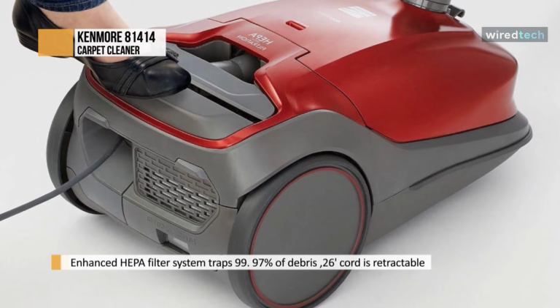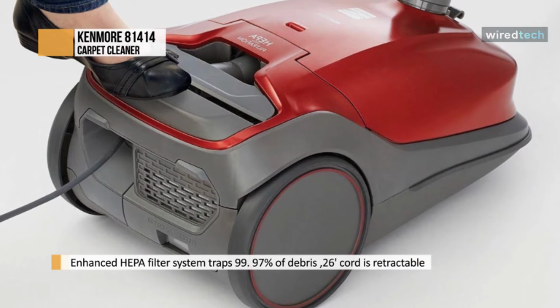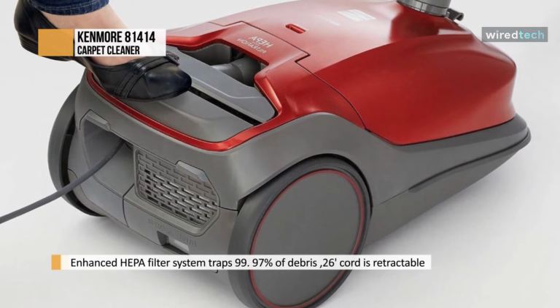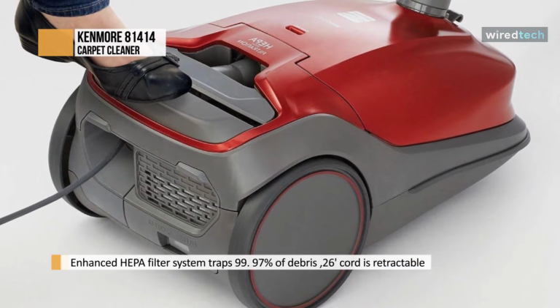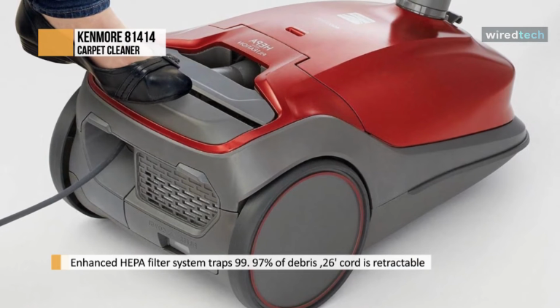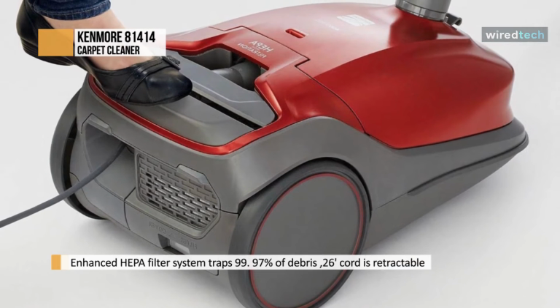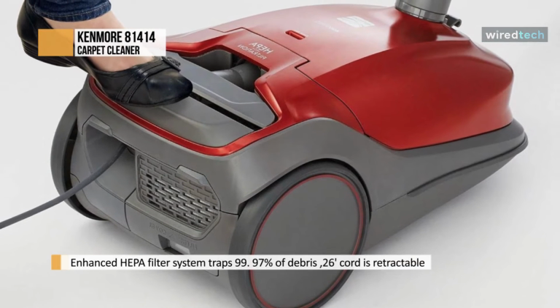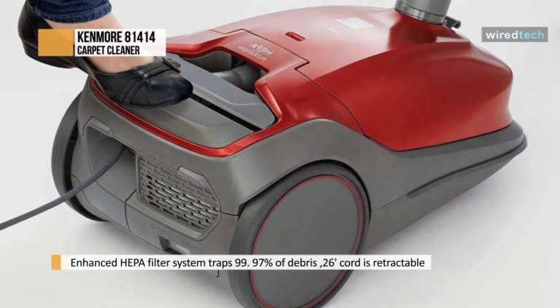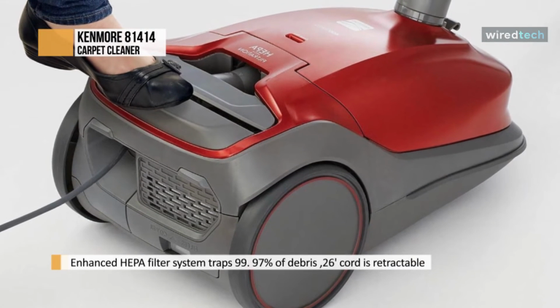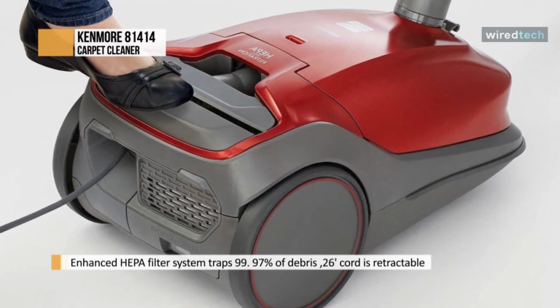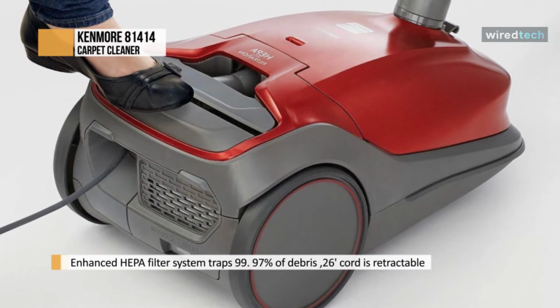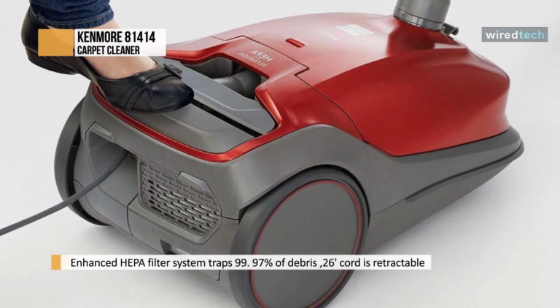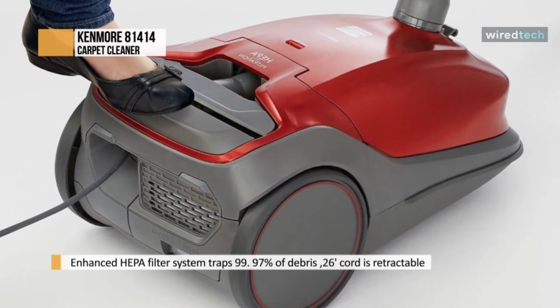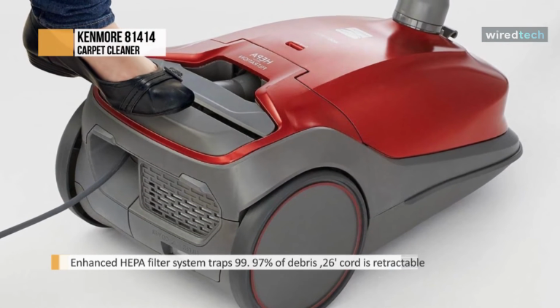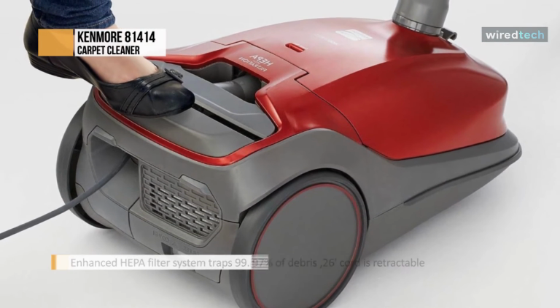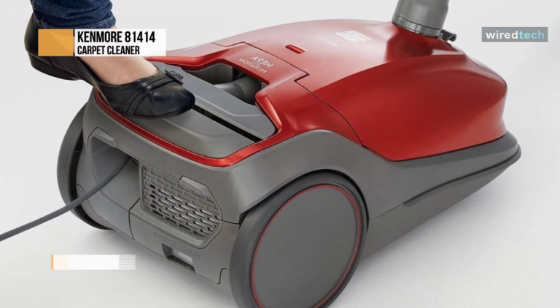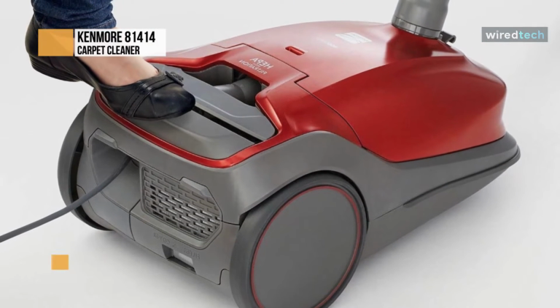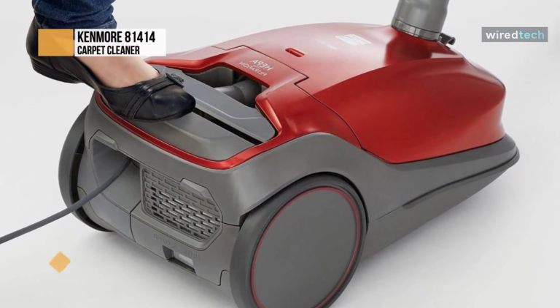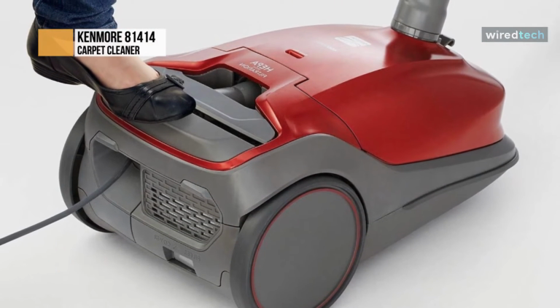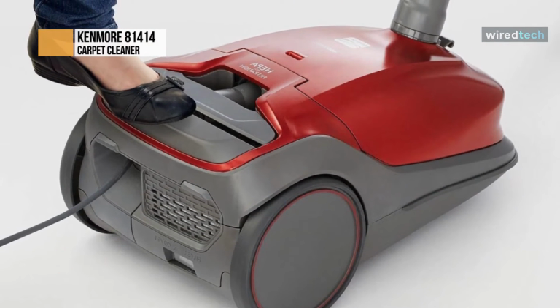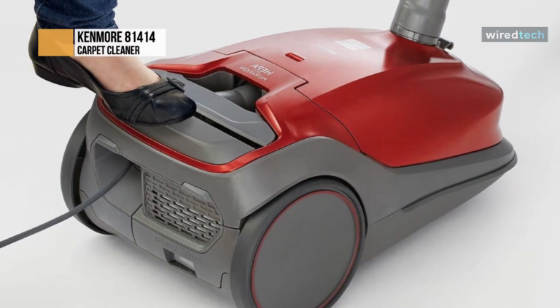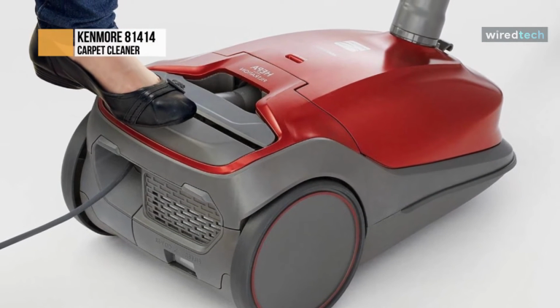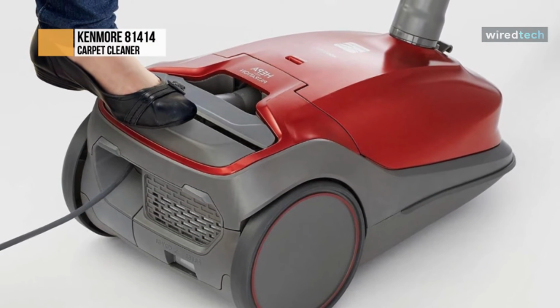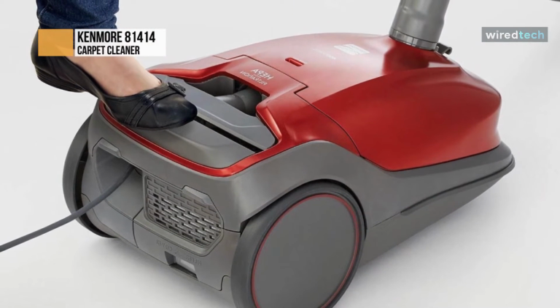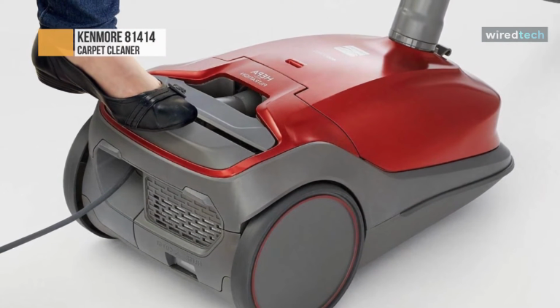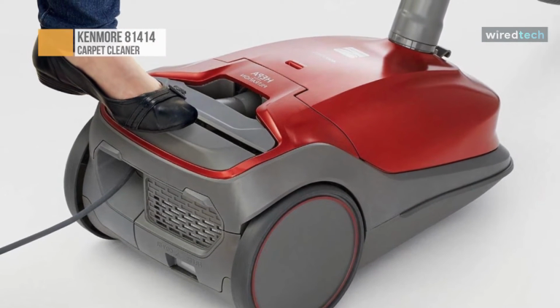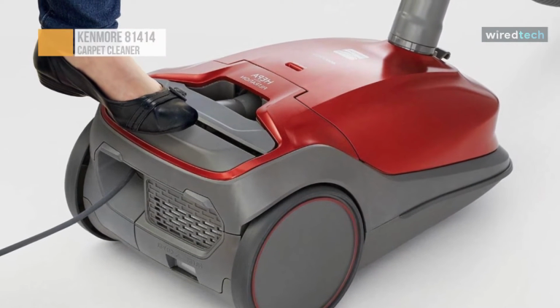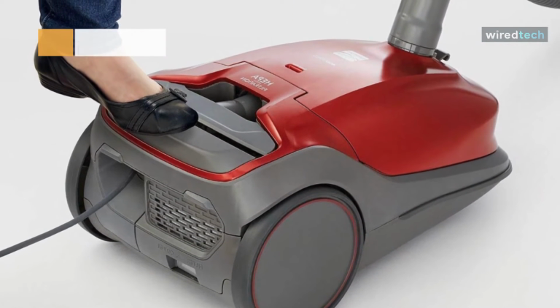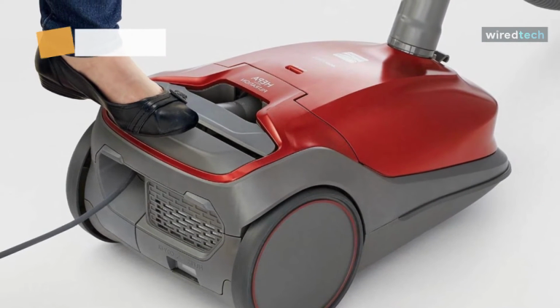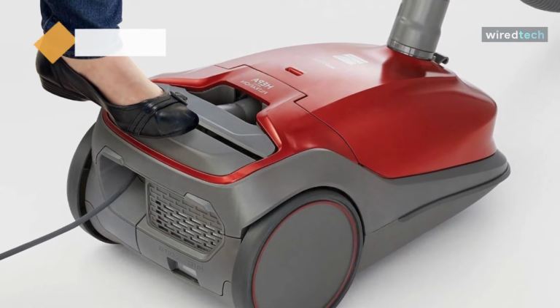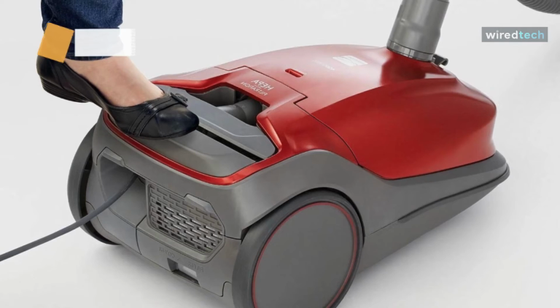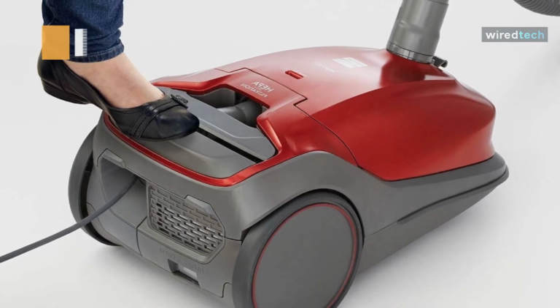Finally, for the attachments, it includes a dusting brush, crevice tool, and second bare floor tool.